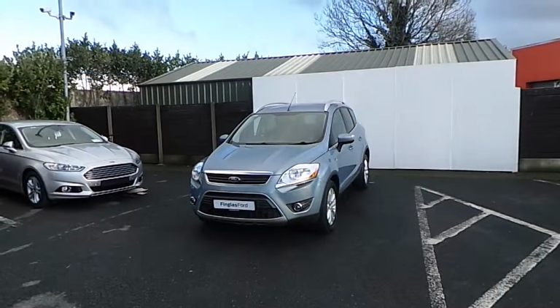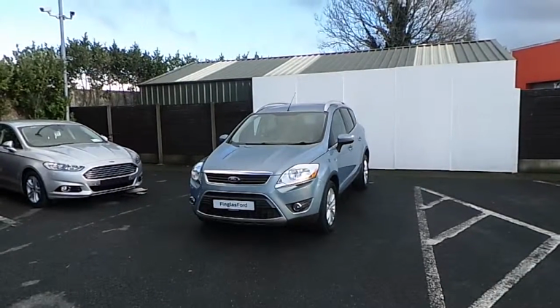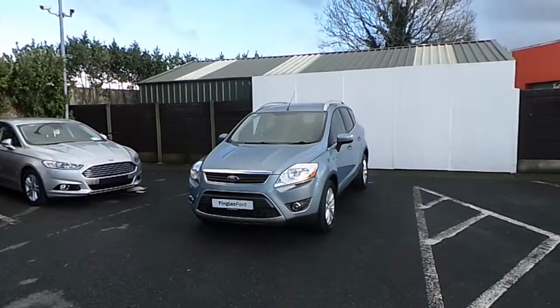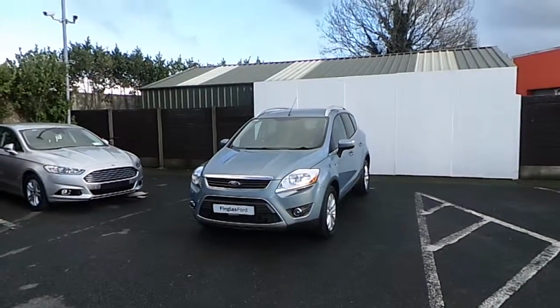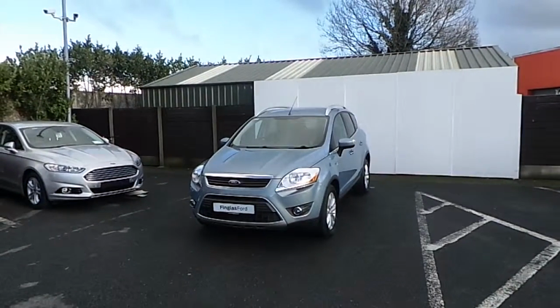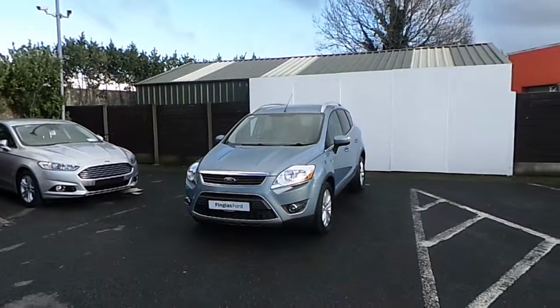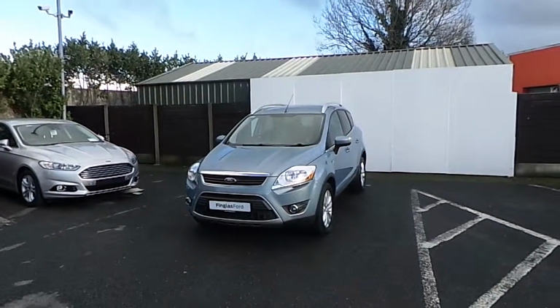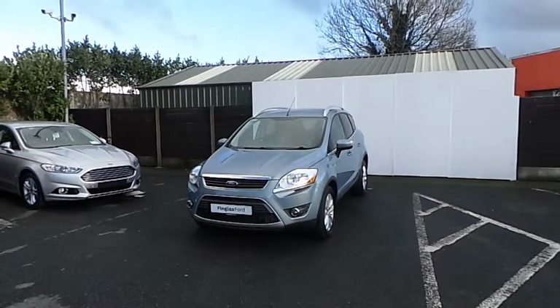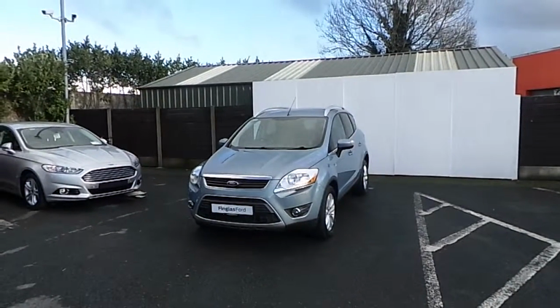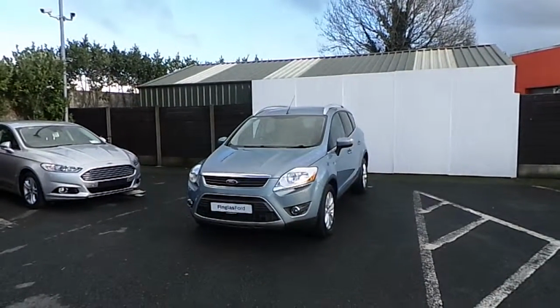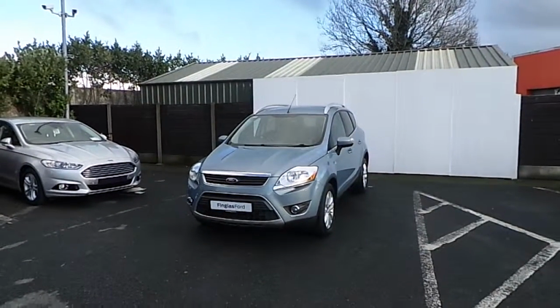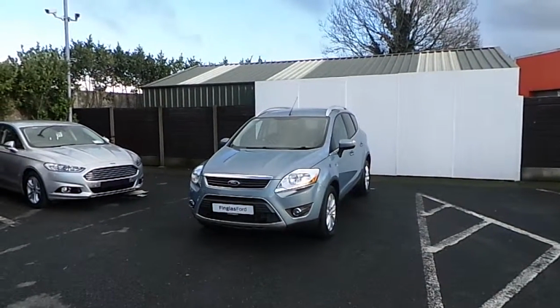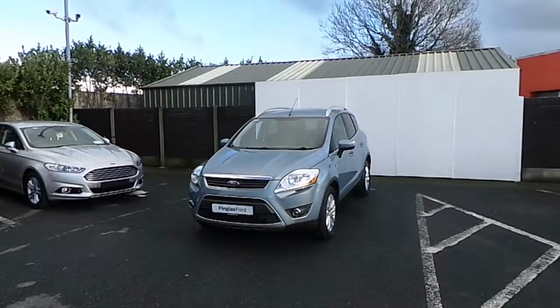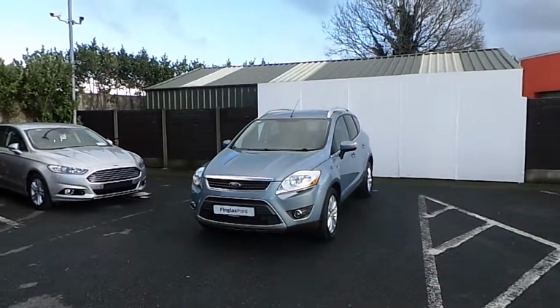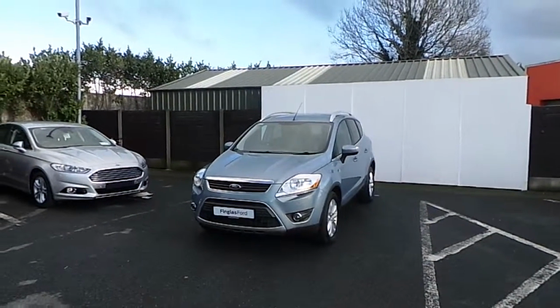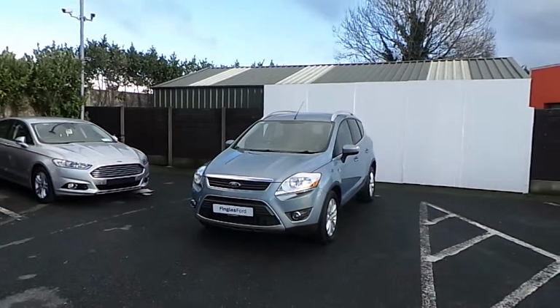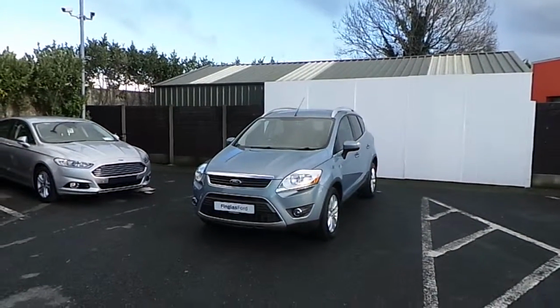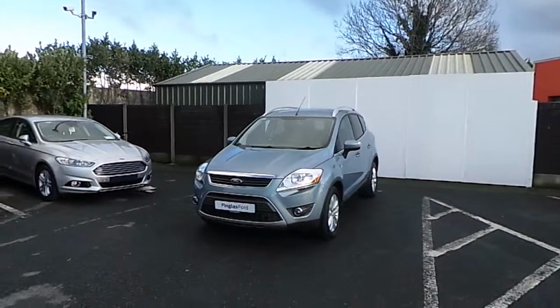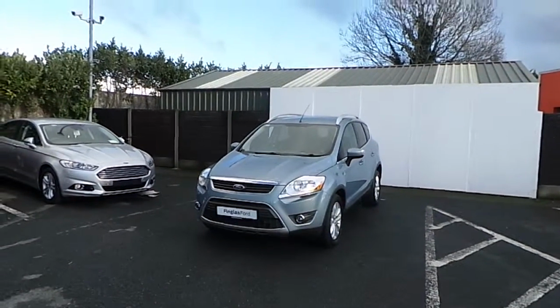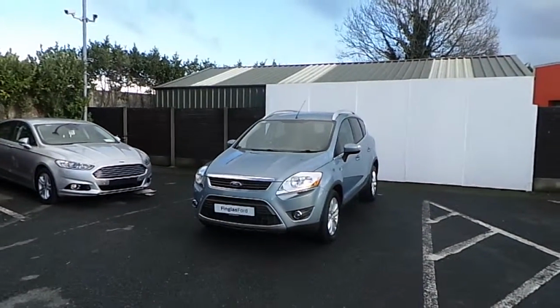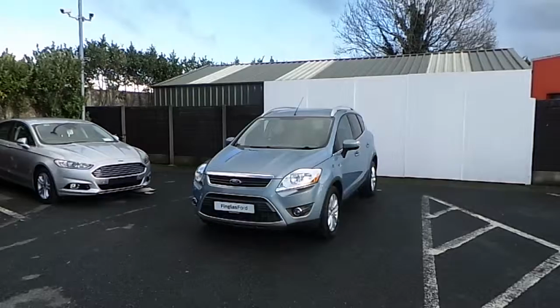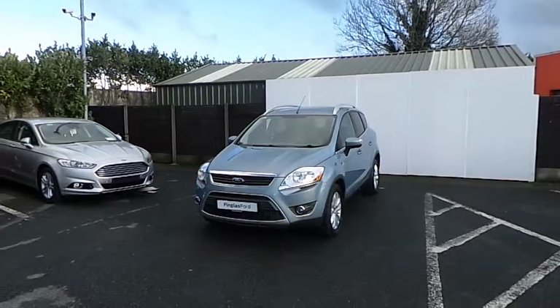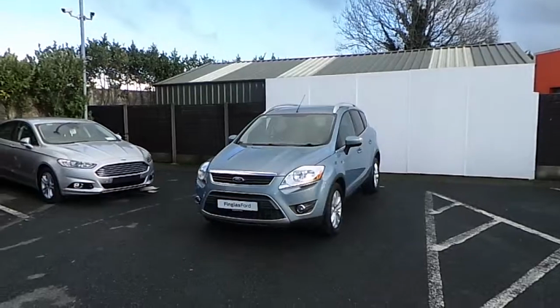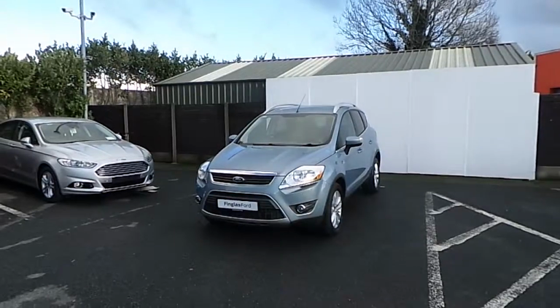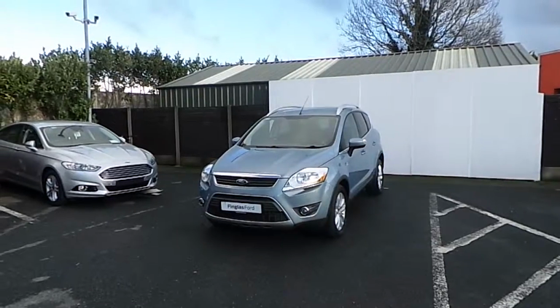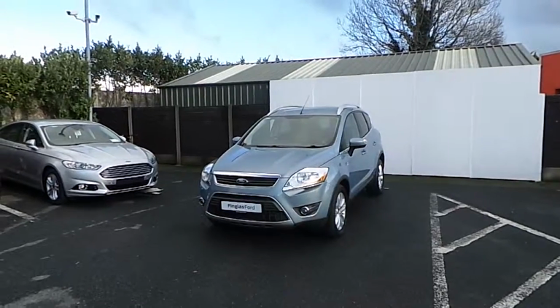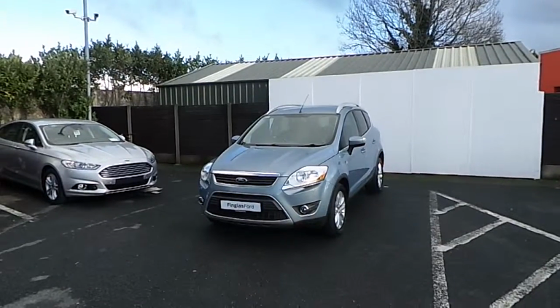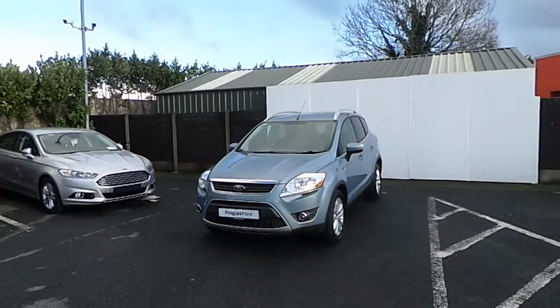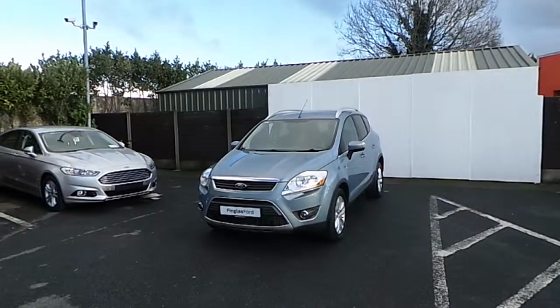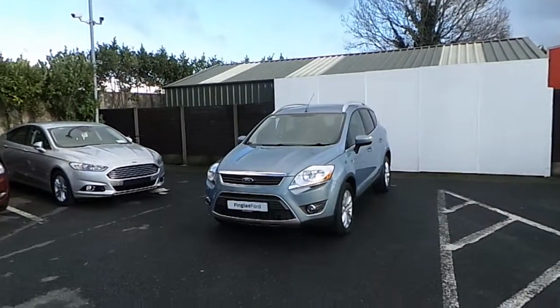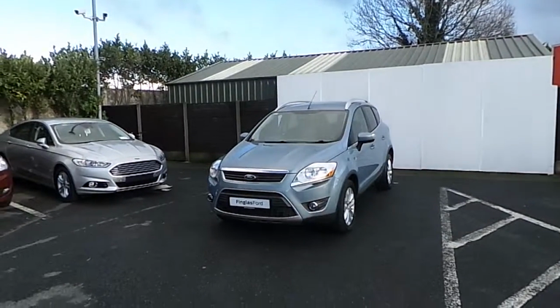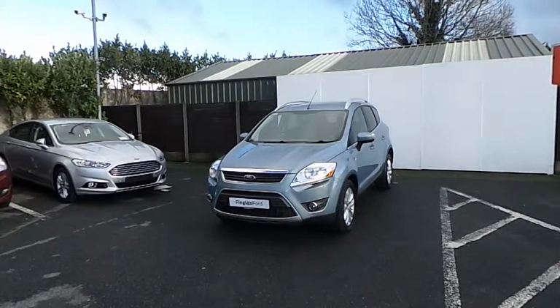Hello and welcome to Finglas Ford. Today we are viewing a 2010 Ford Cougar 2 litre TDCi.